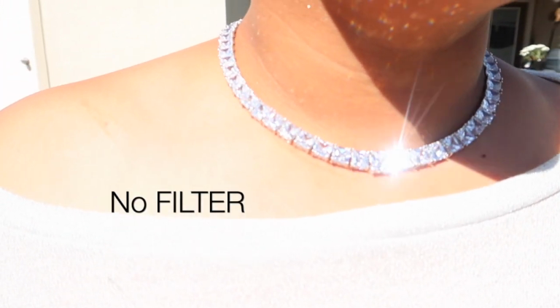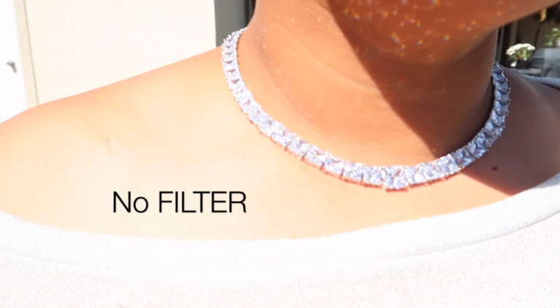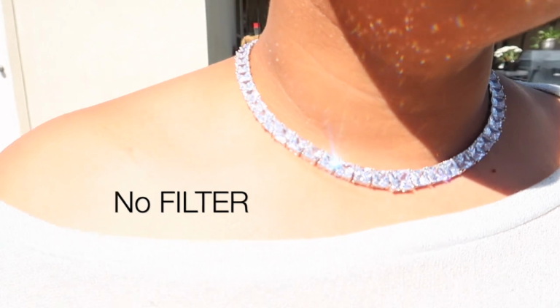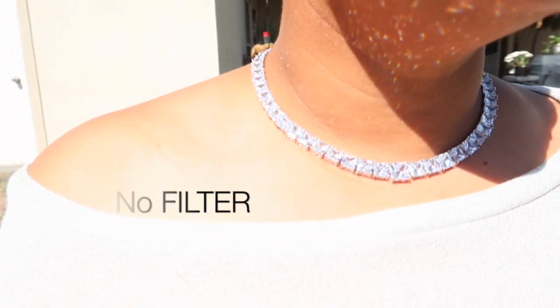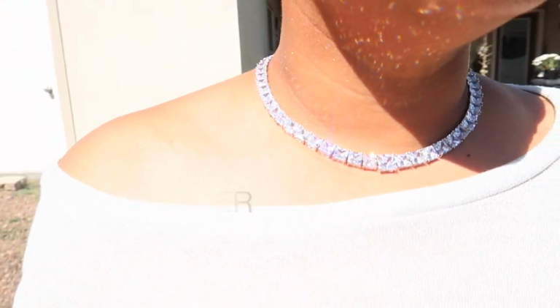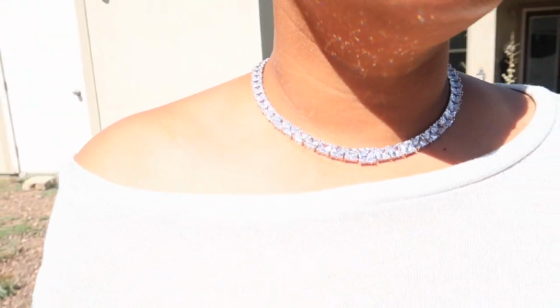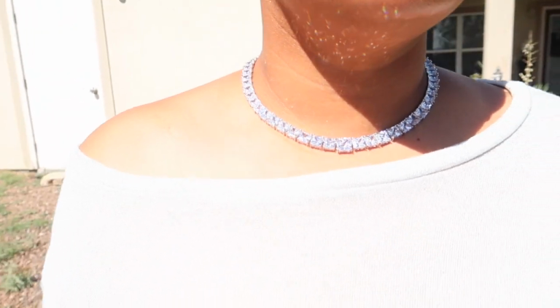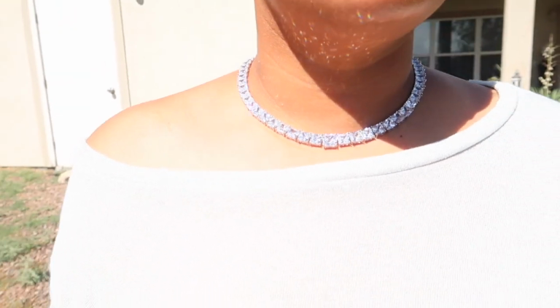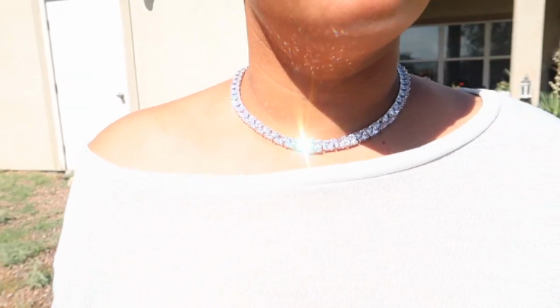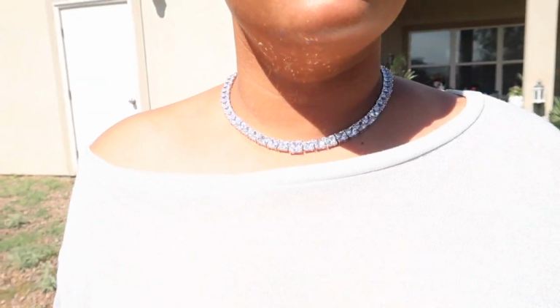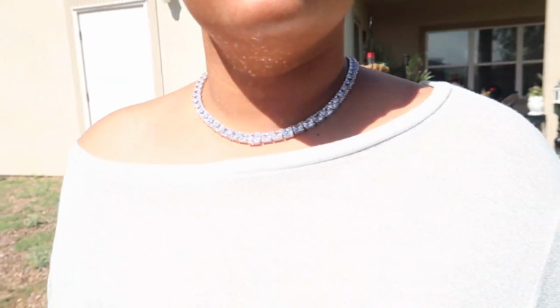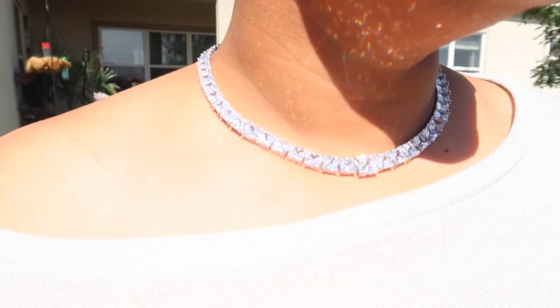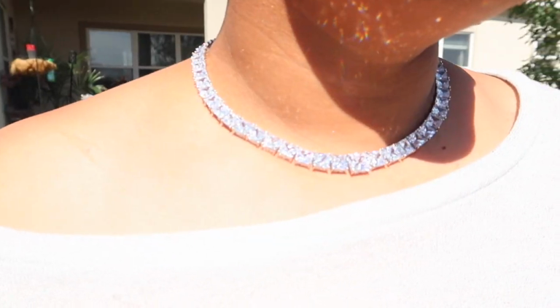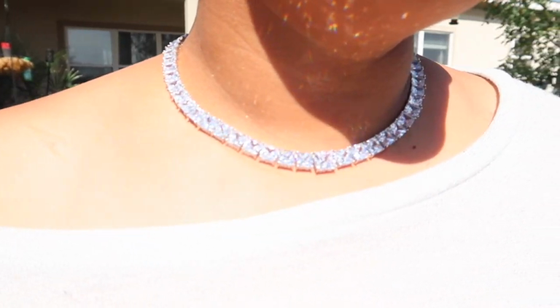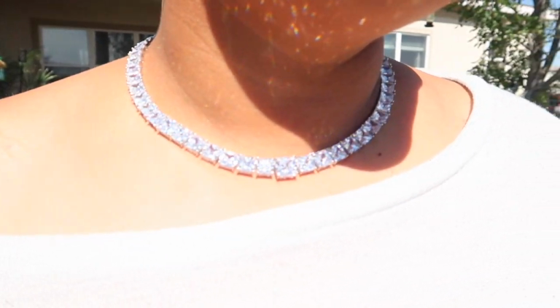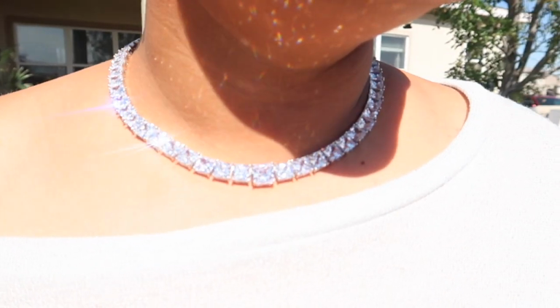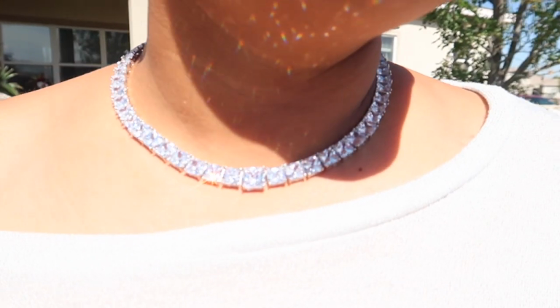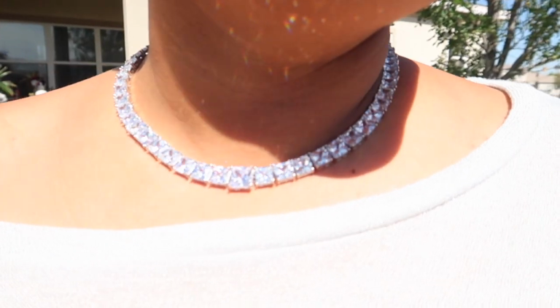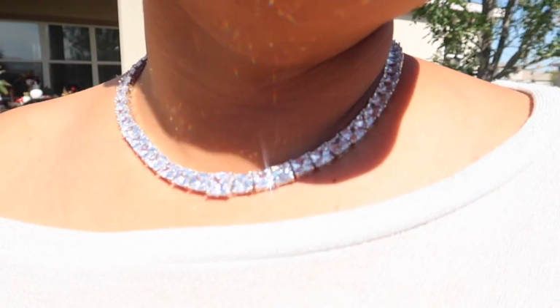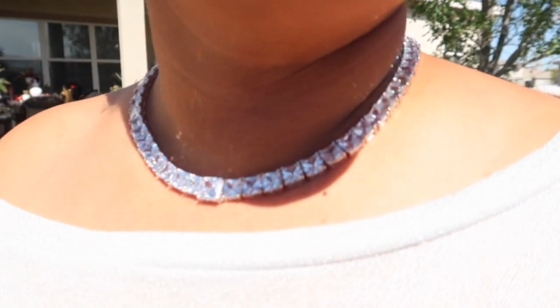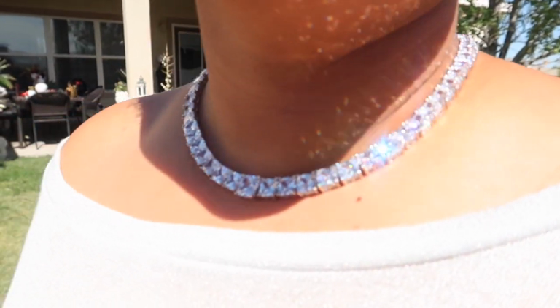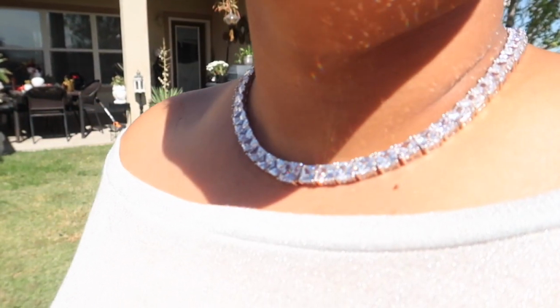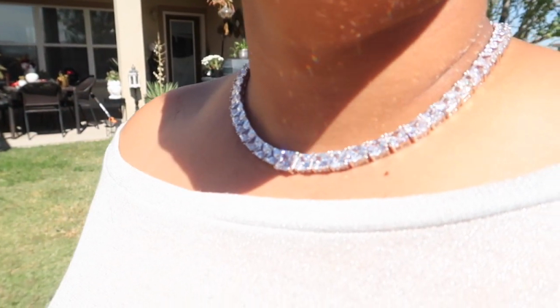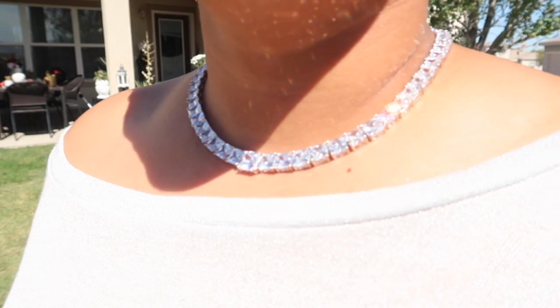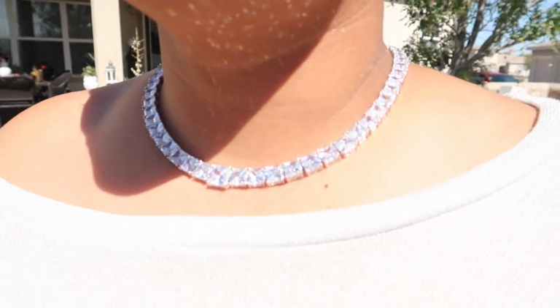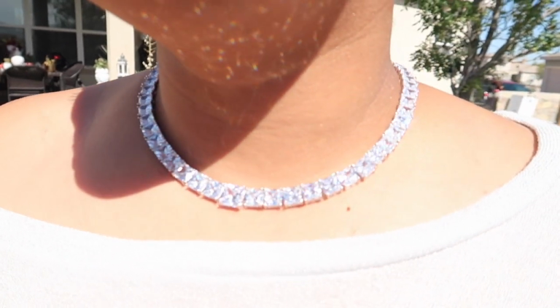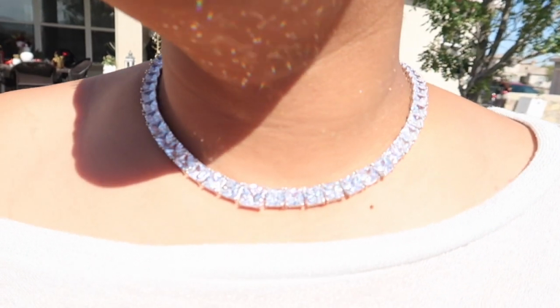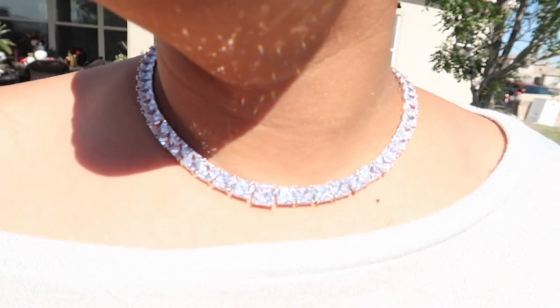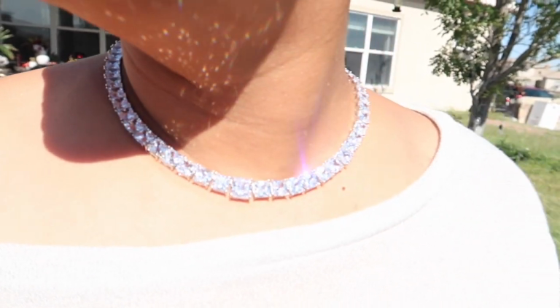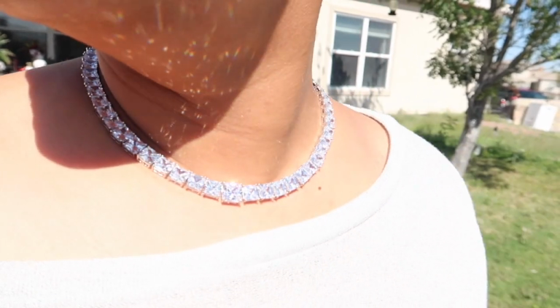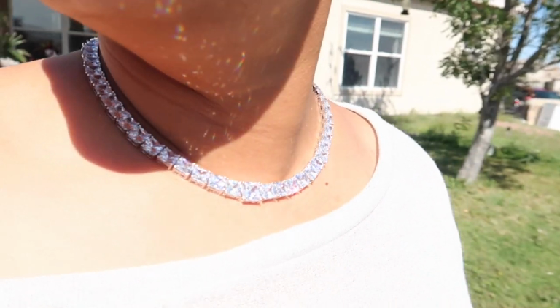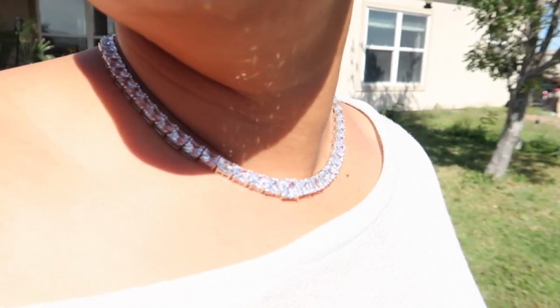I just wanted to share how this necklace really sparkles out here in the sunlight. It is absolutely beautiful.